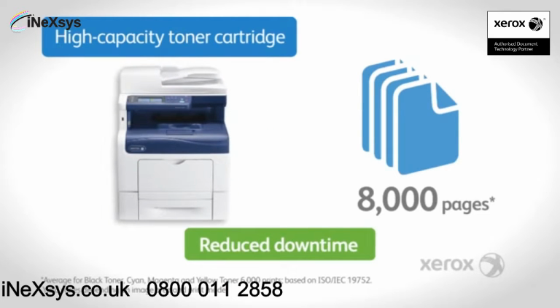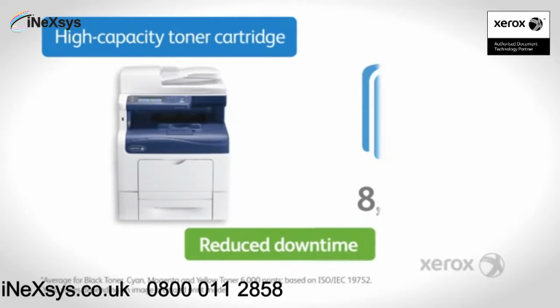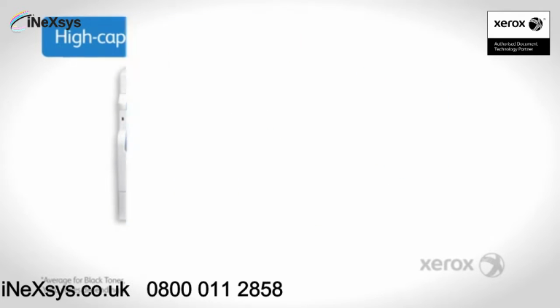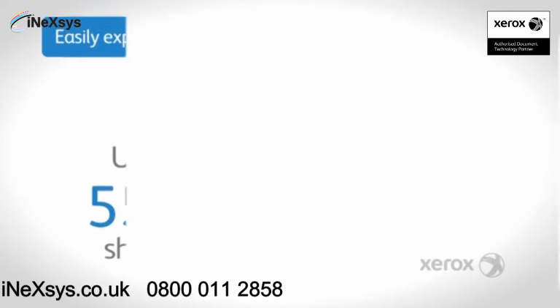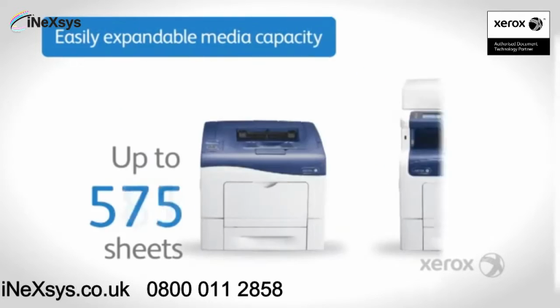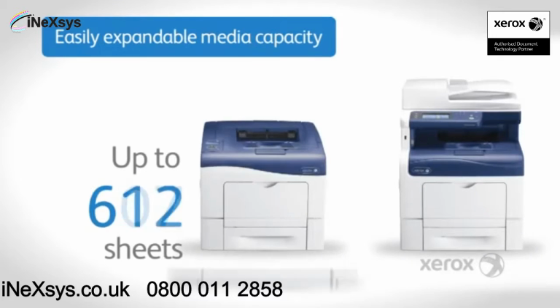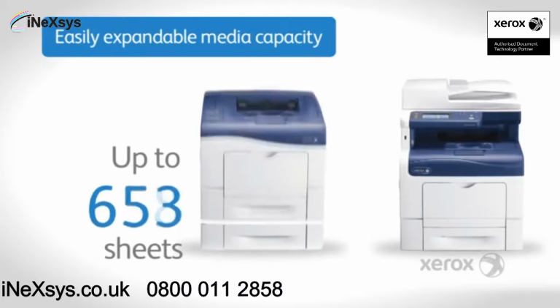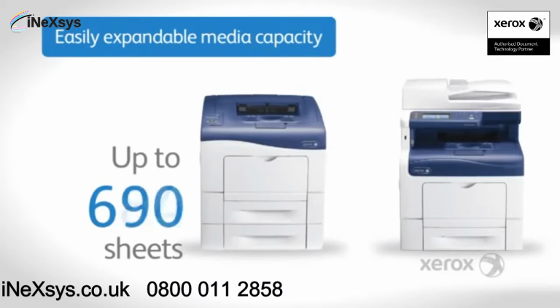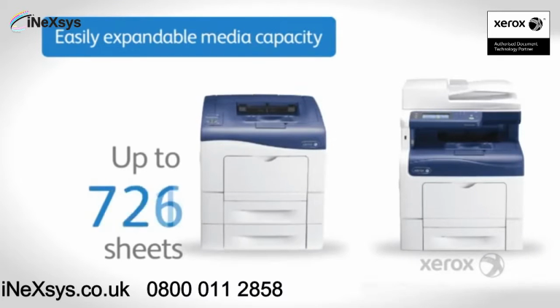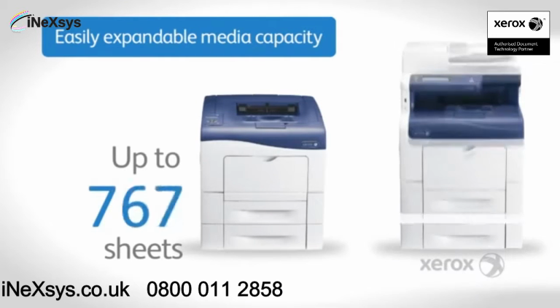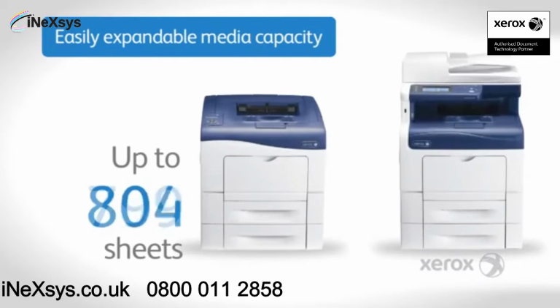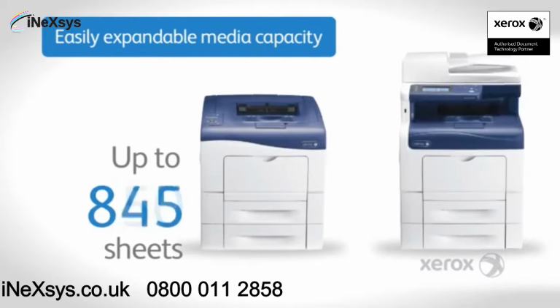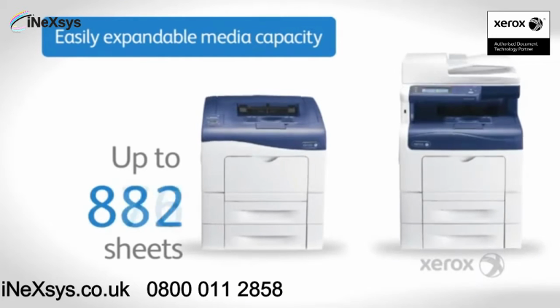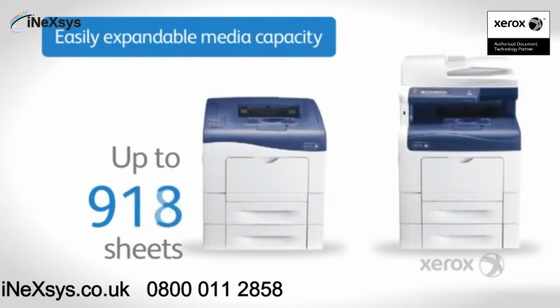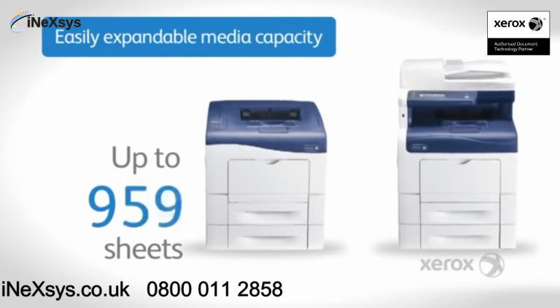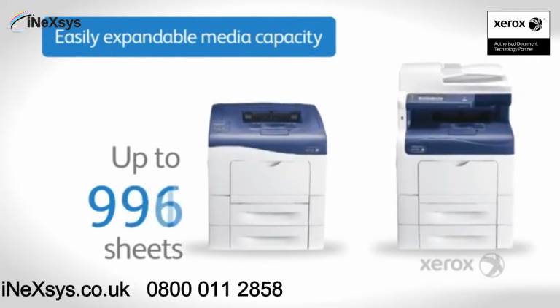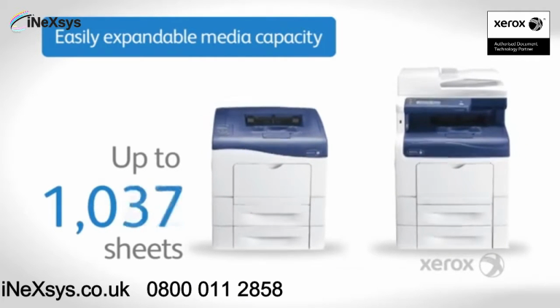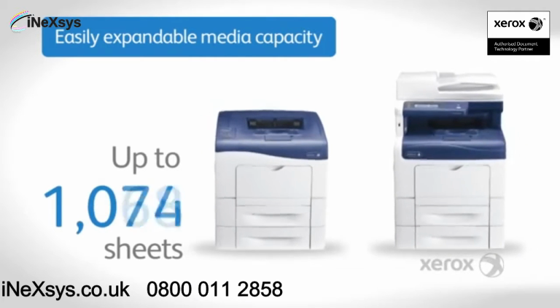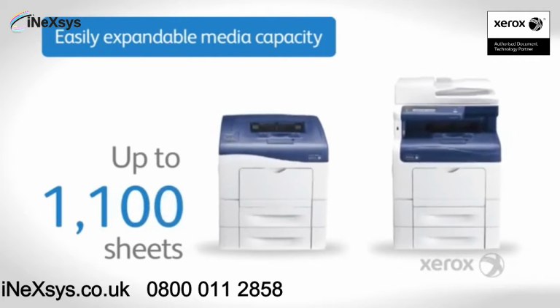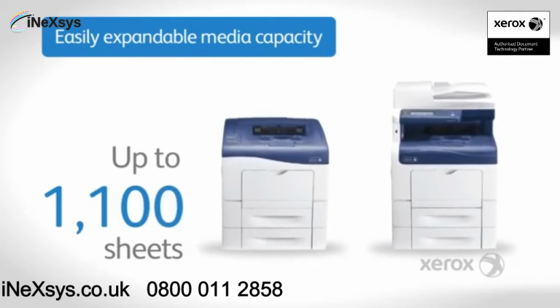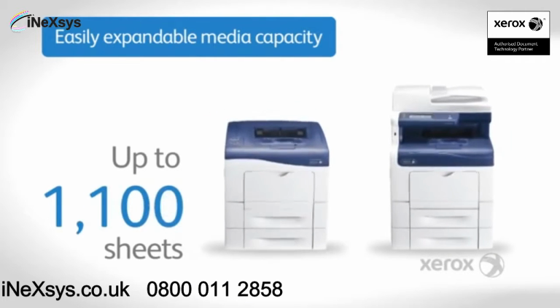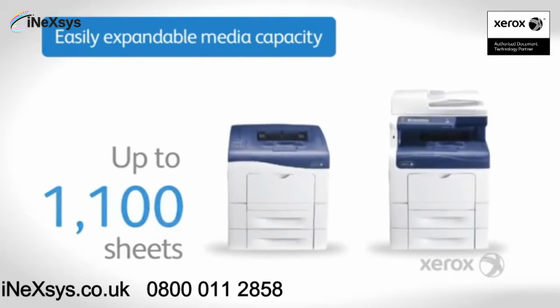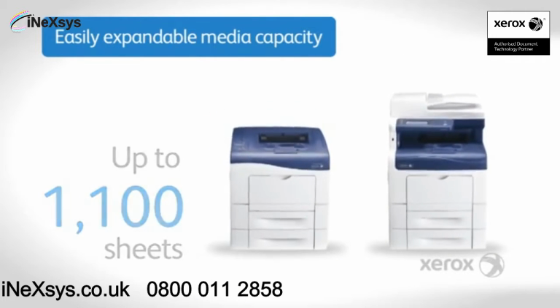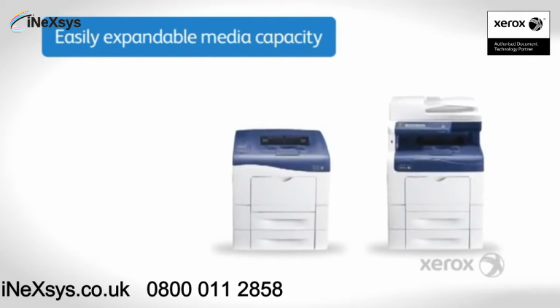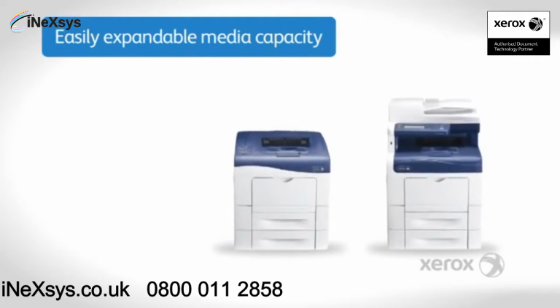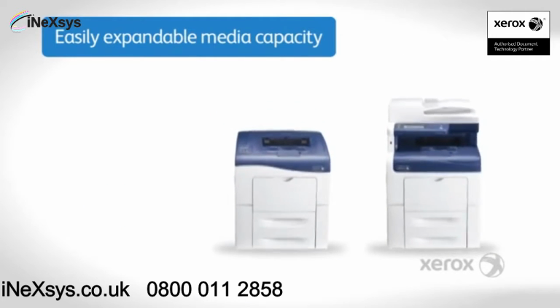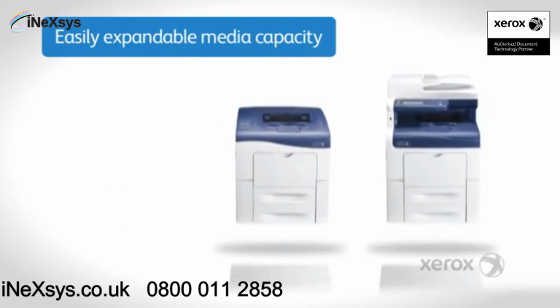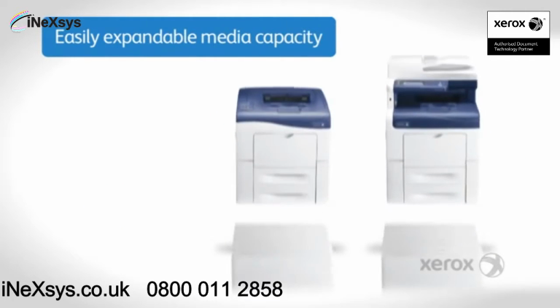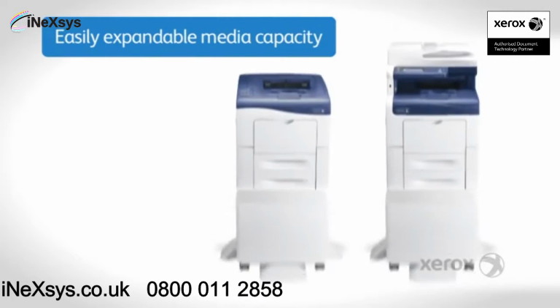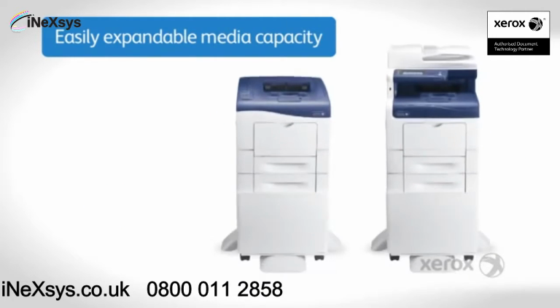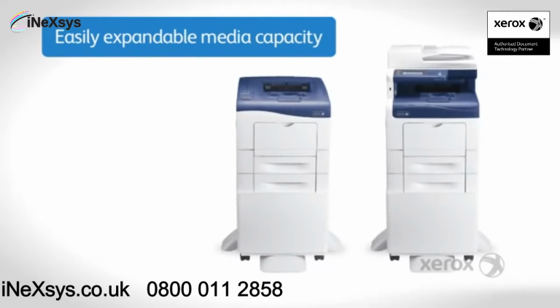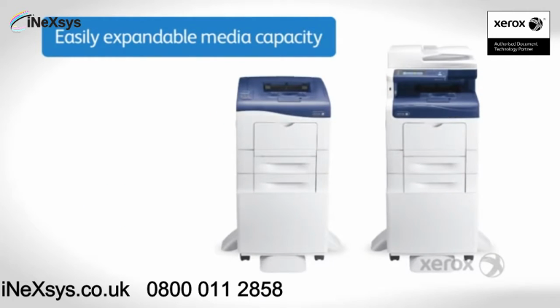With a flexible range of options, you can go from a desktop device to a floor standing printer to suit your needs.